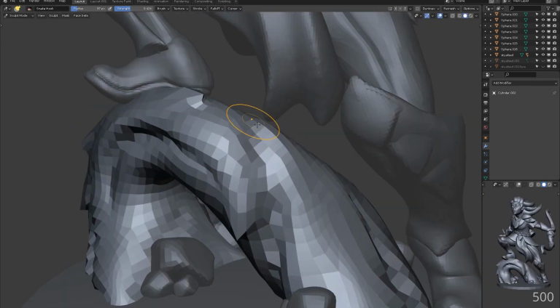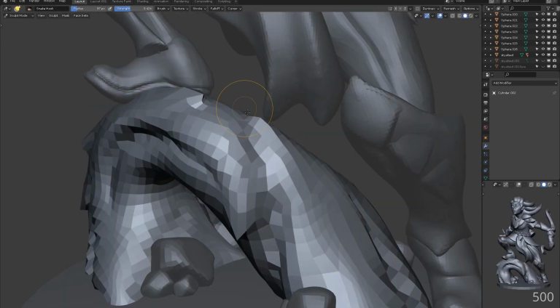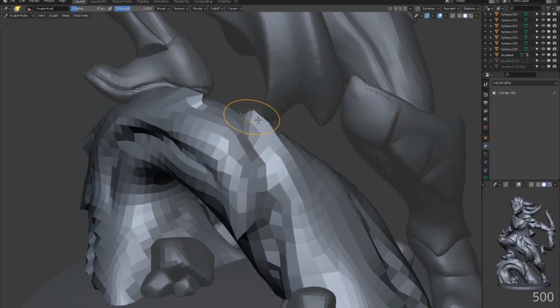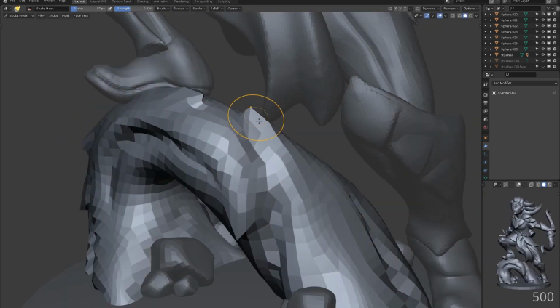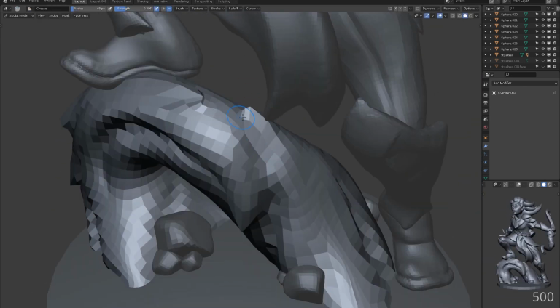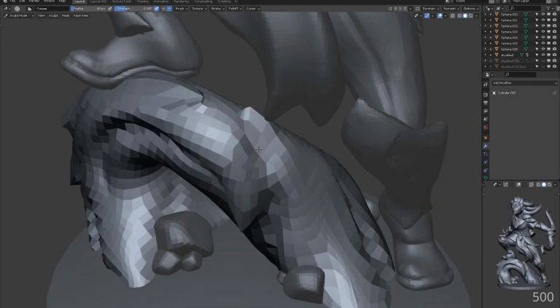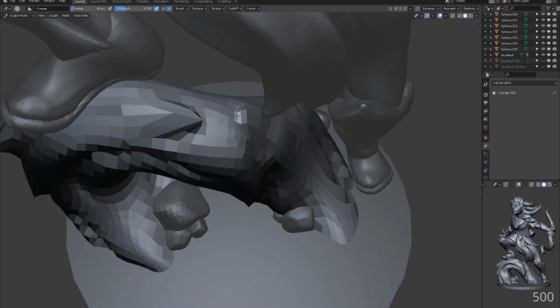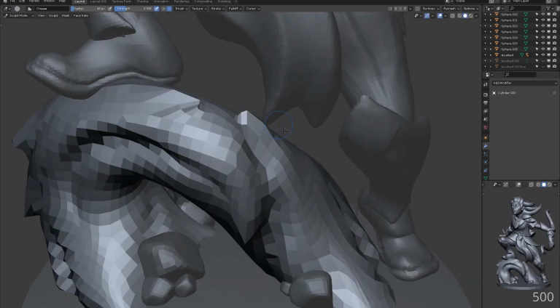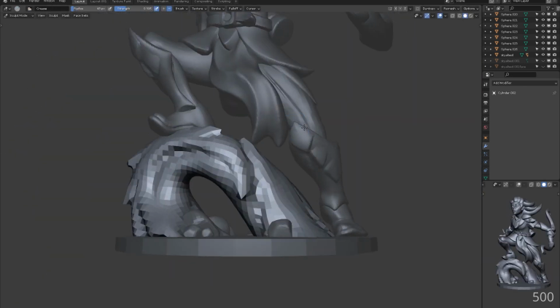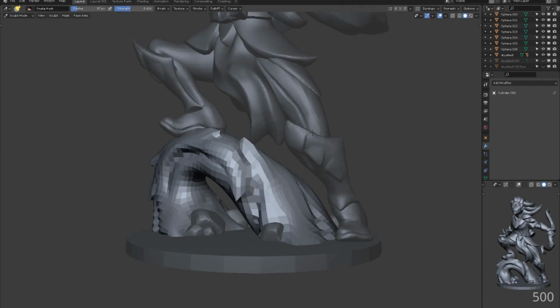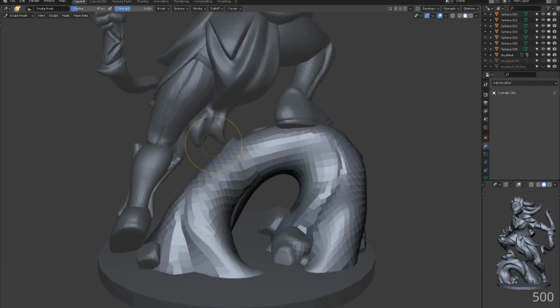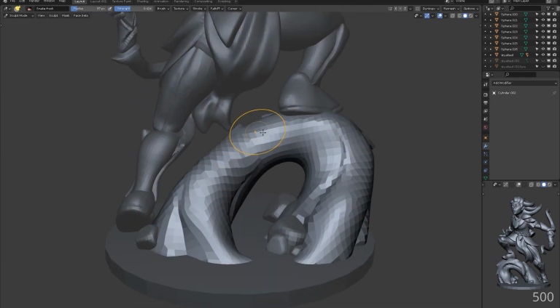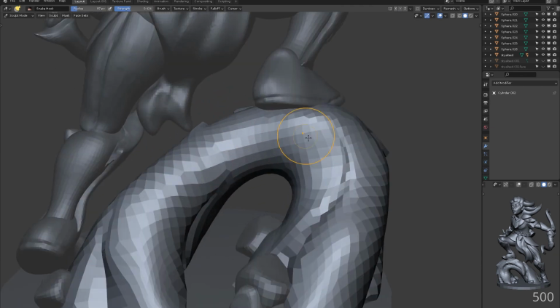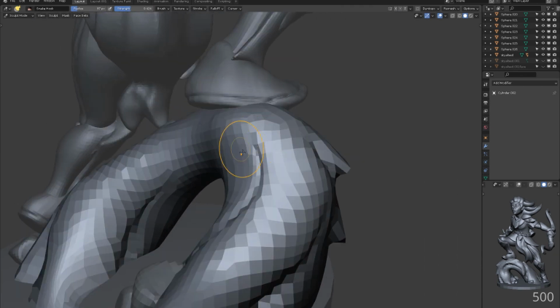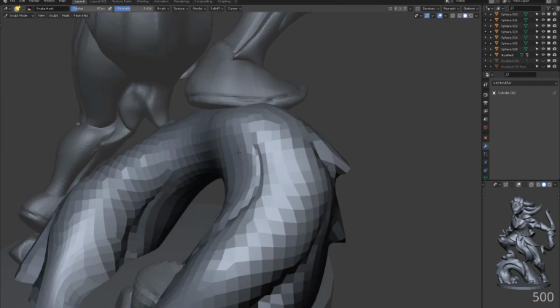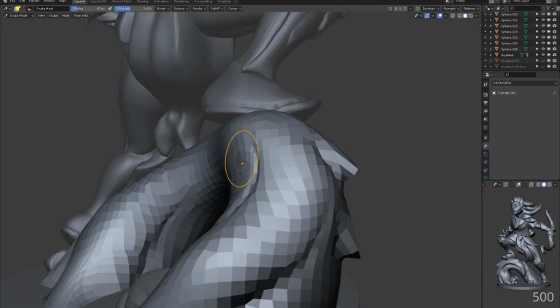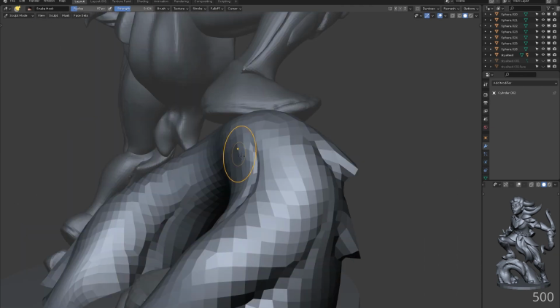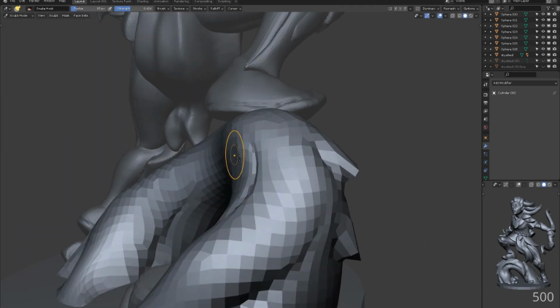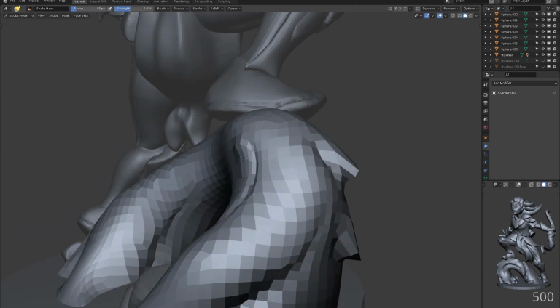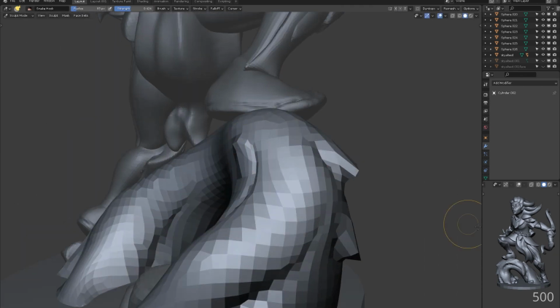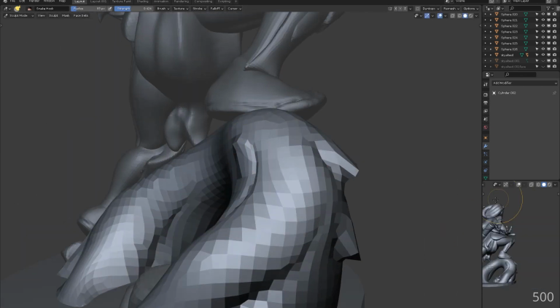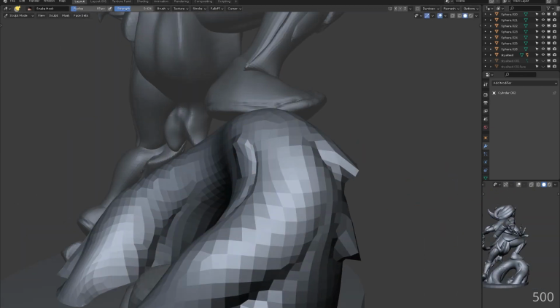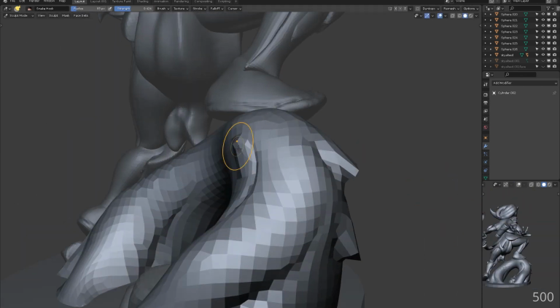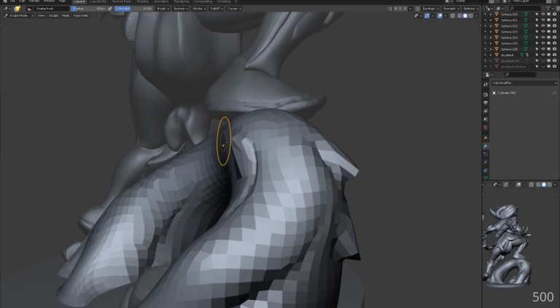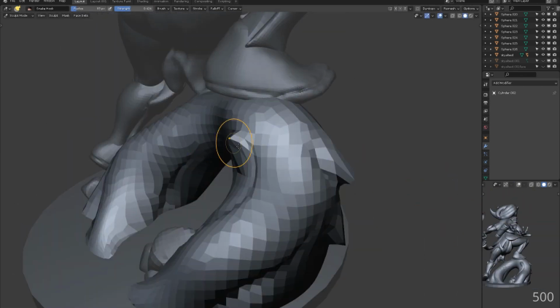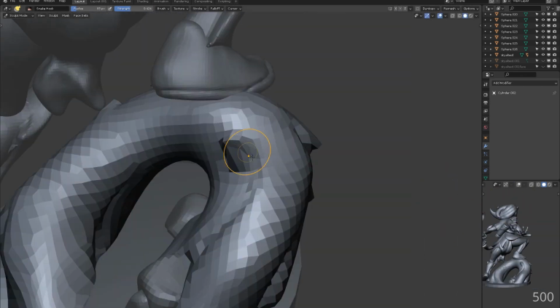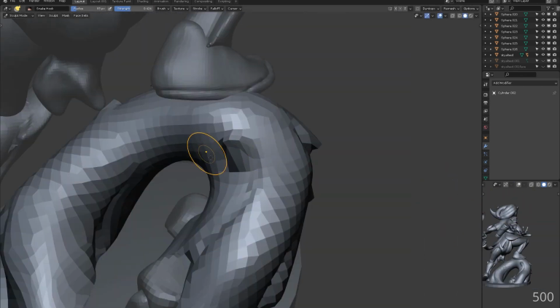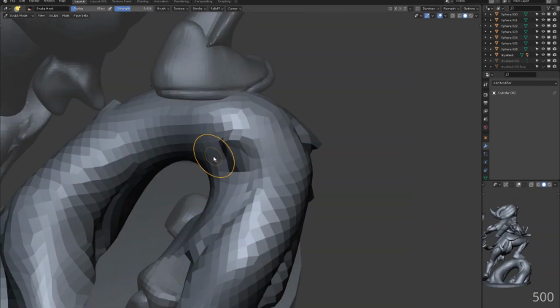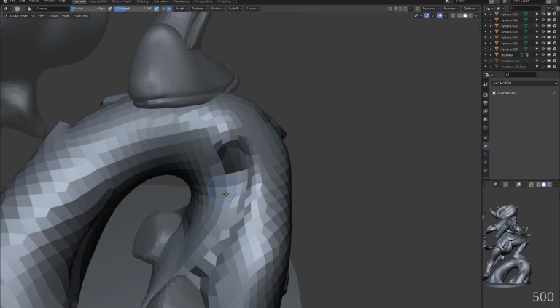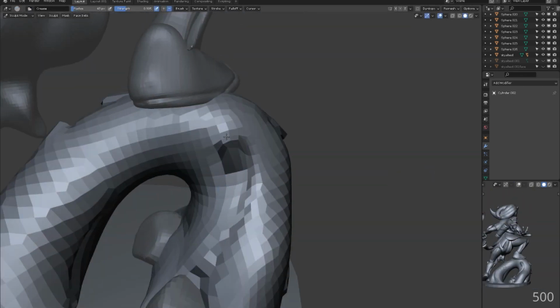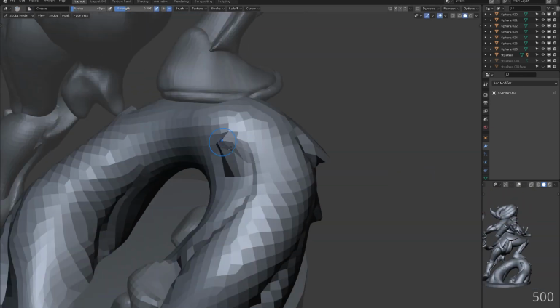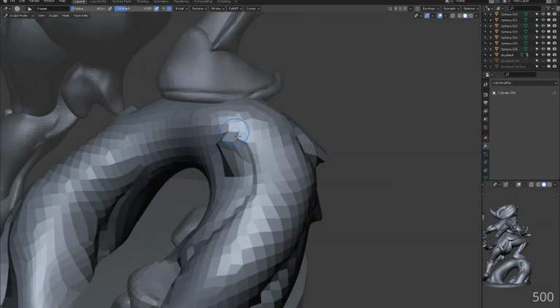Pulling out the corners of the wood seams gives the impression of thorns, or just the wood looking a little rough.